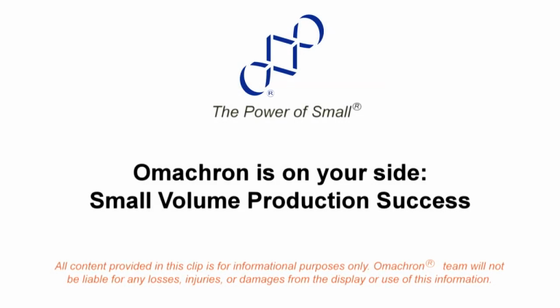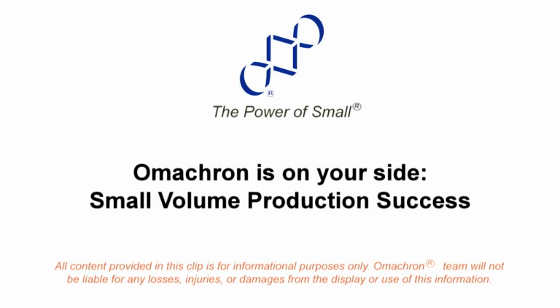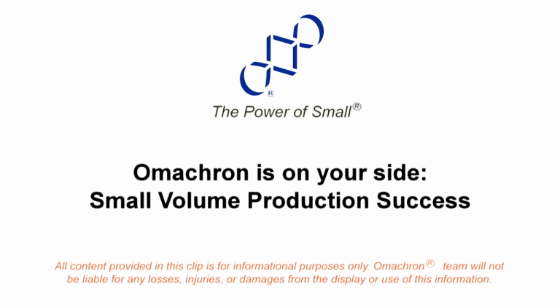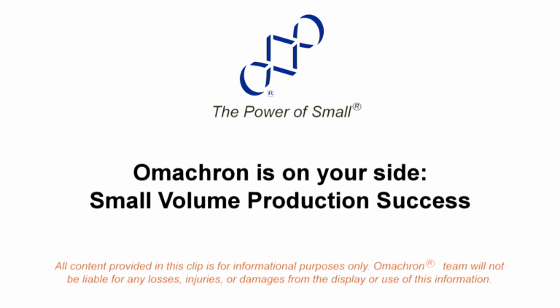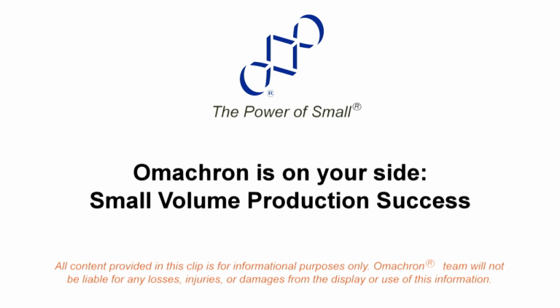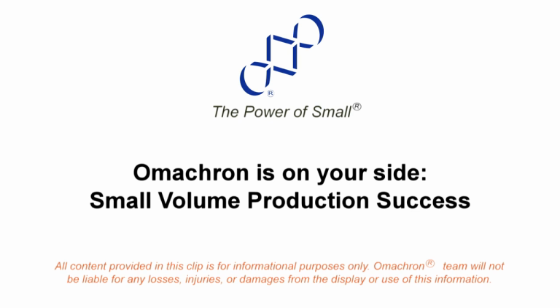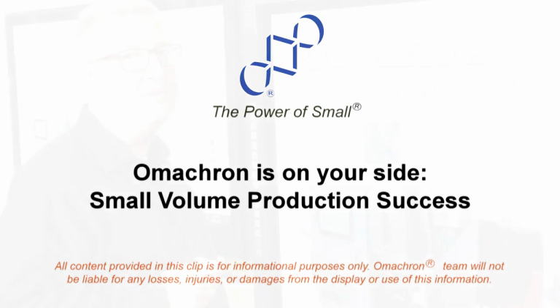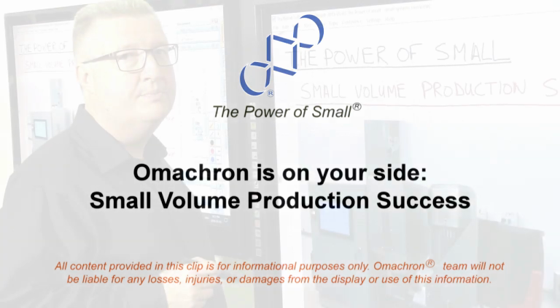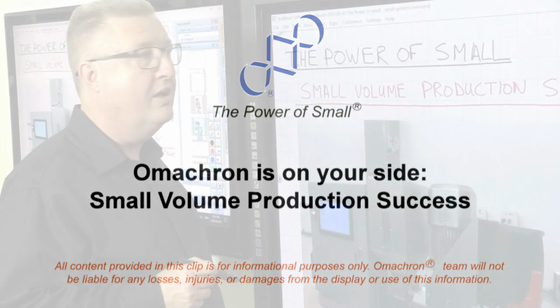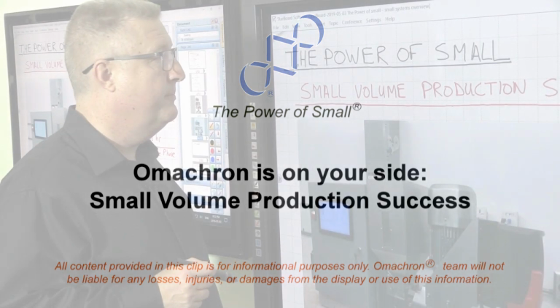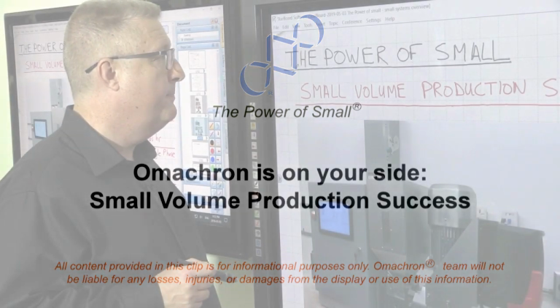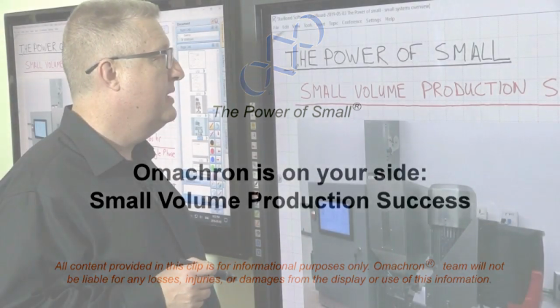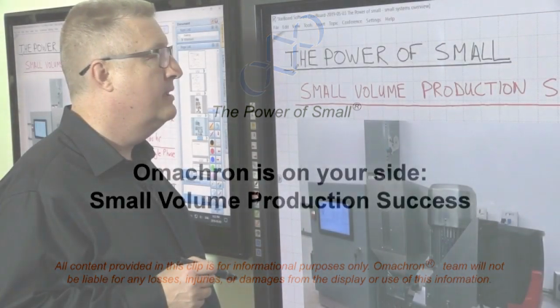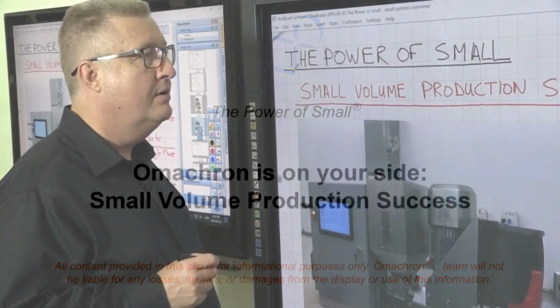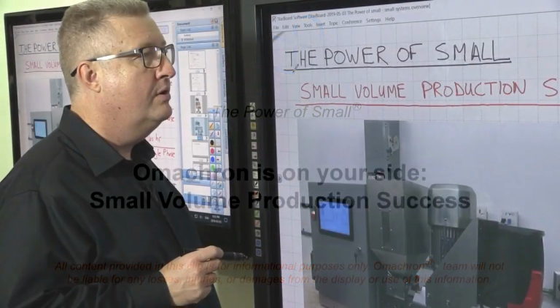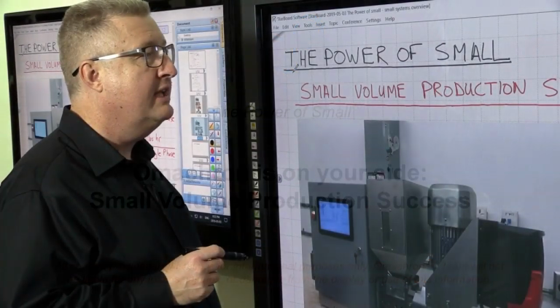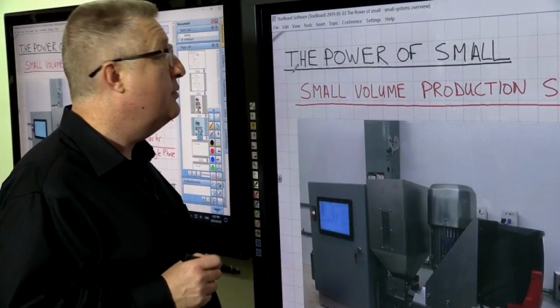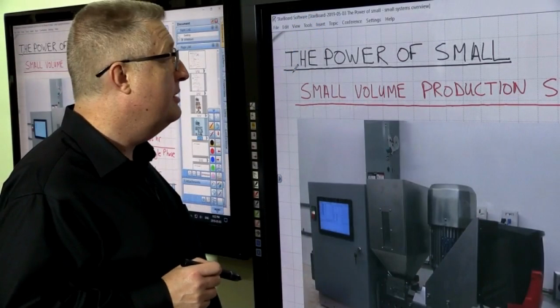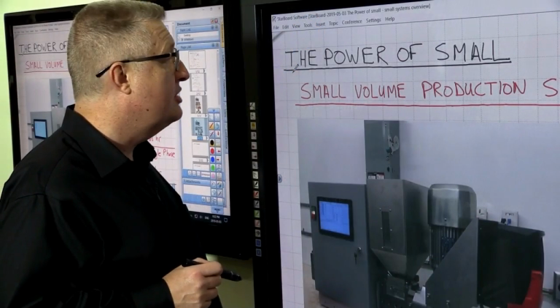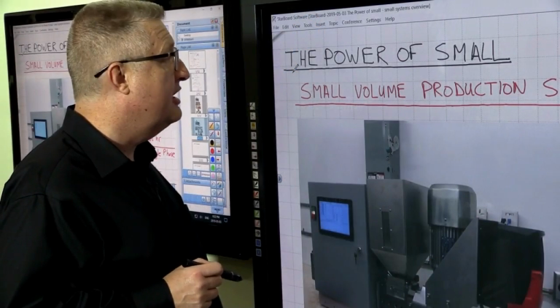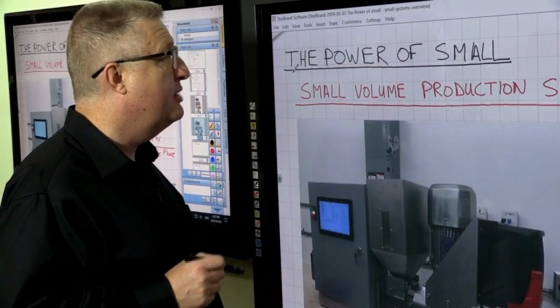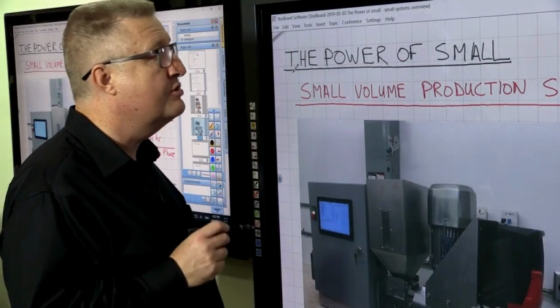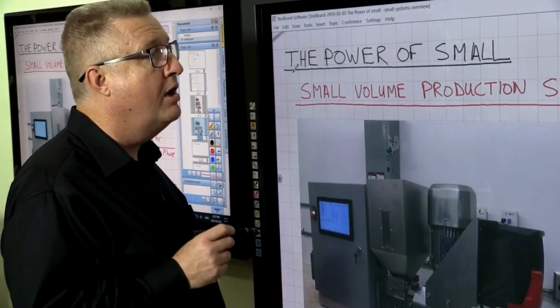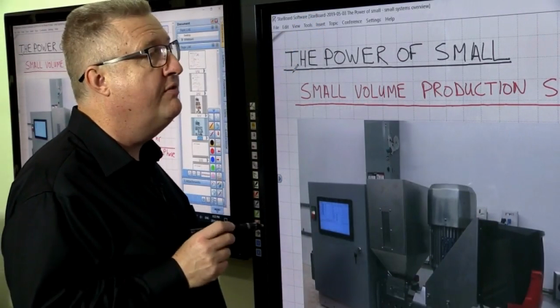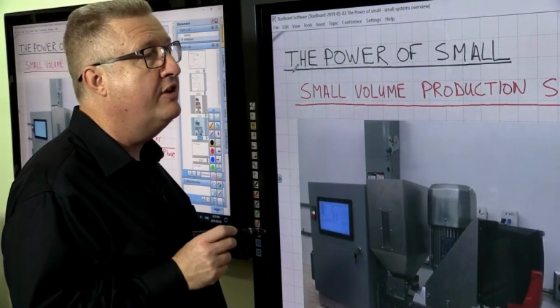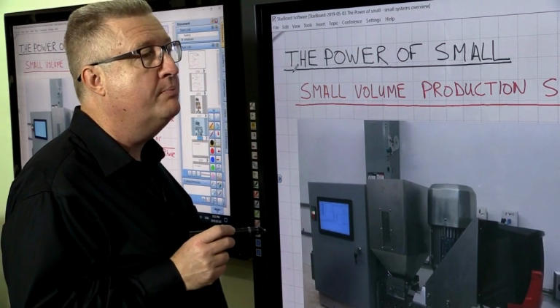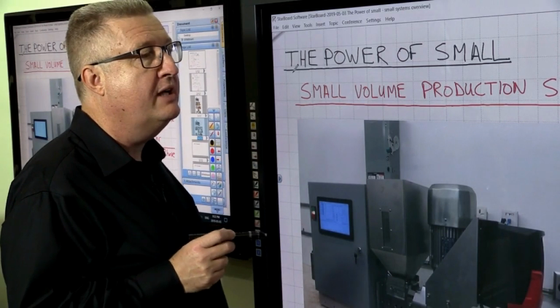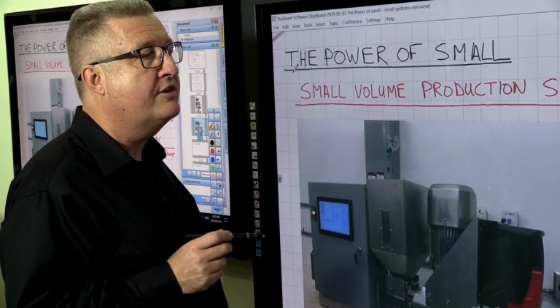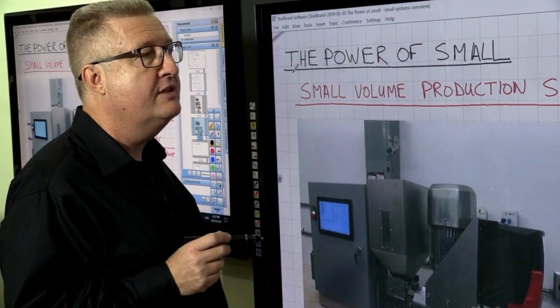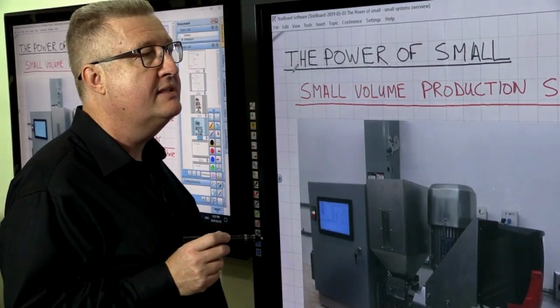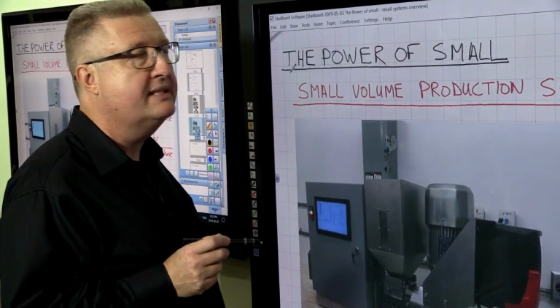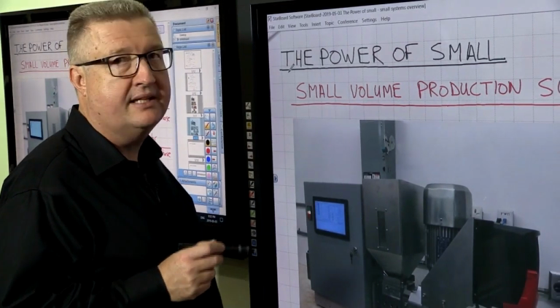Welcome to the power of small. Today we're going to be talking about small volume production success.